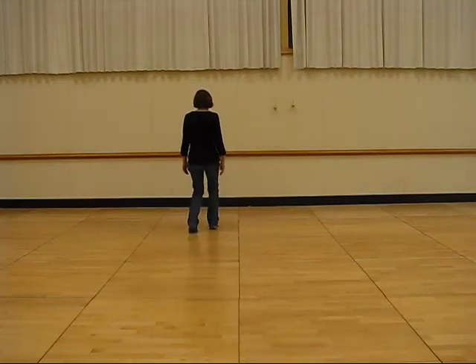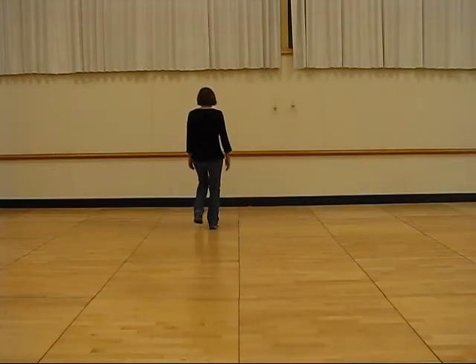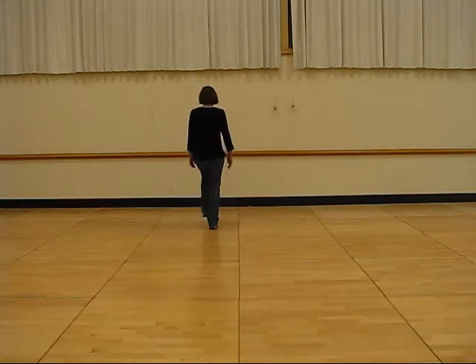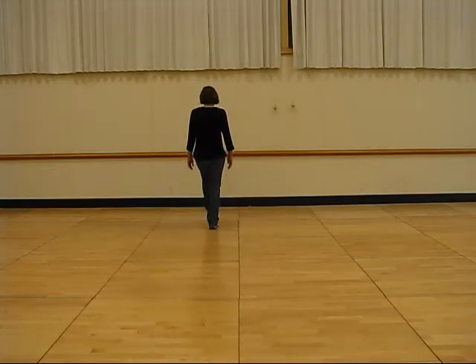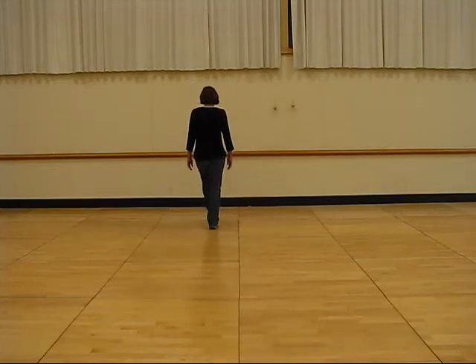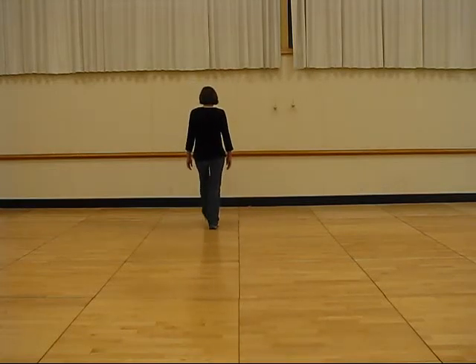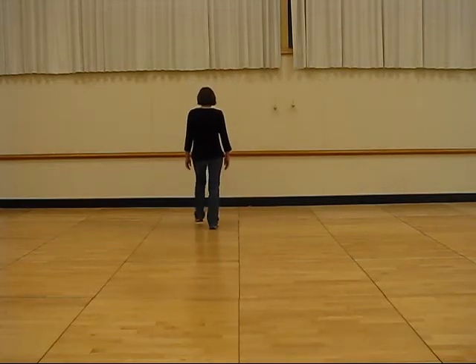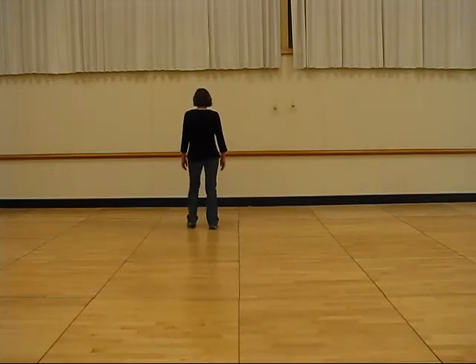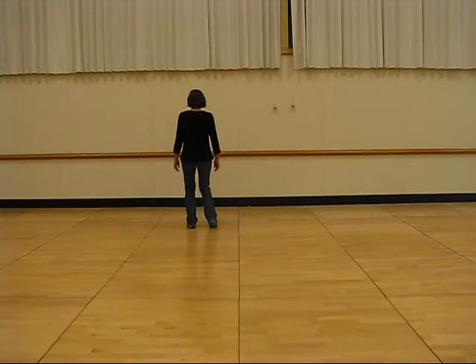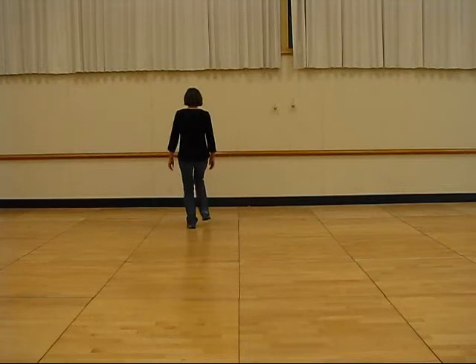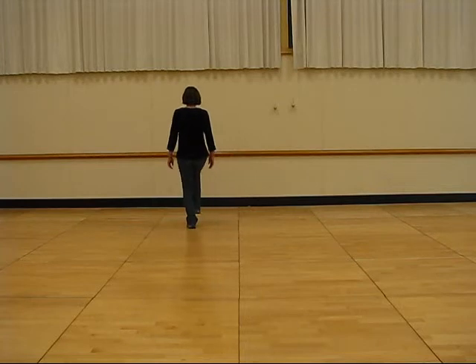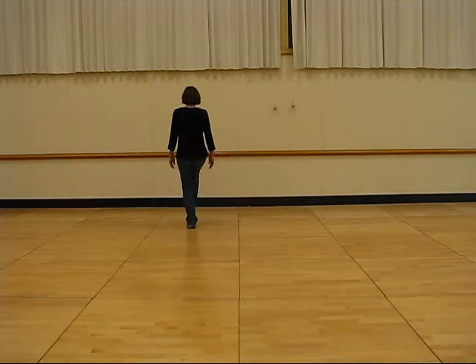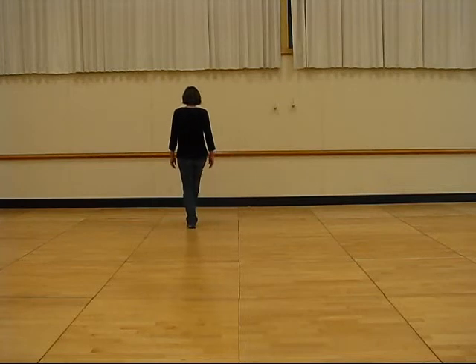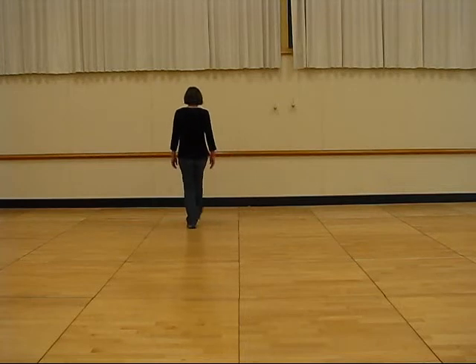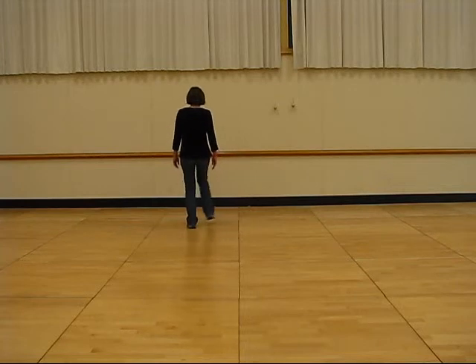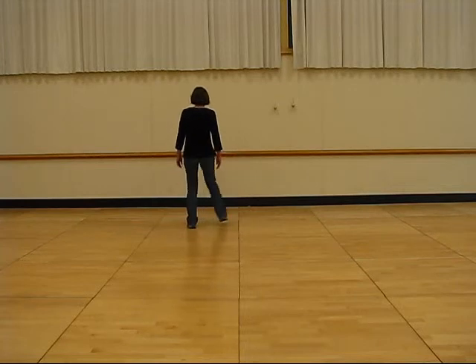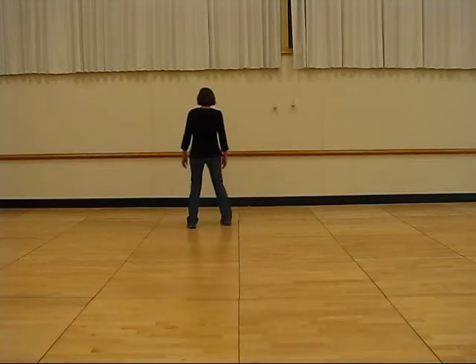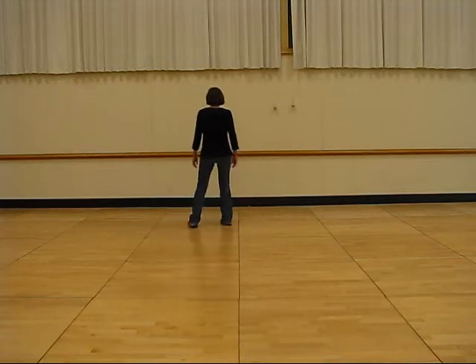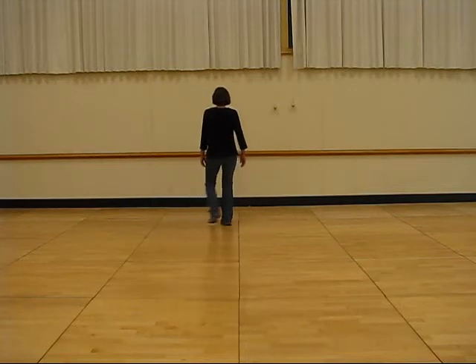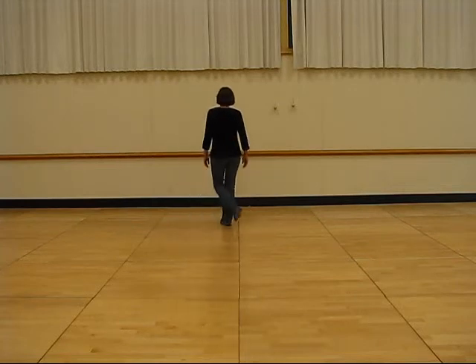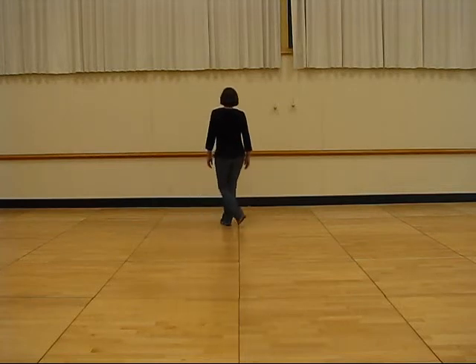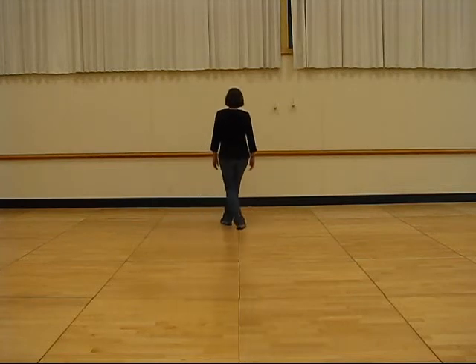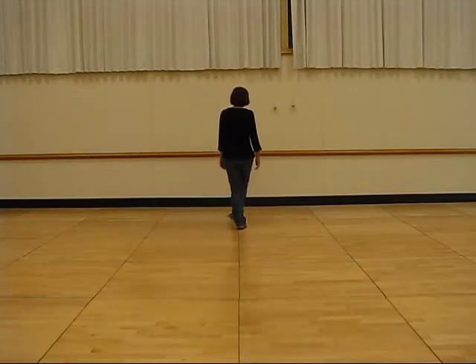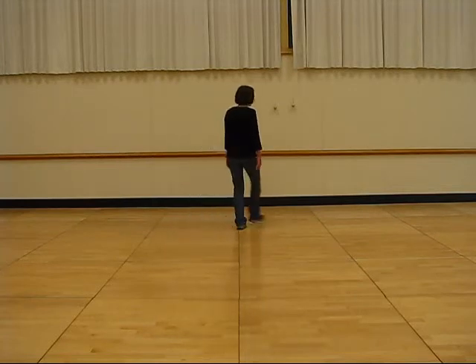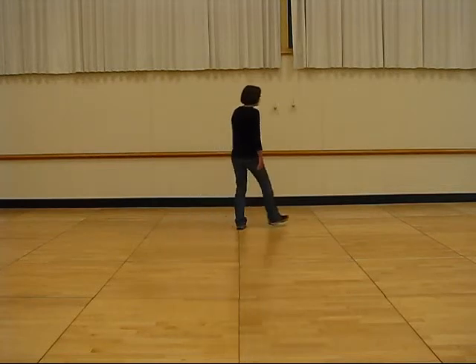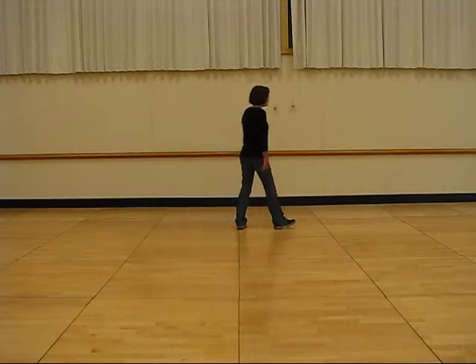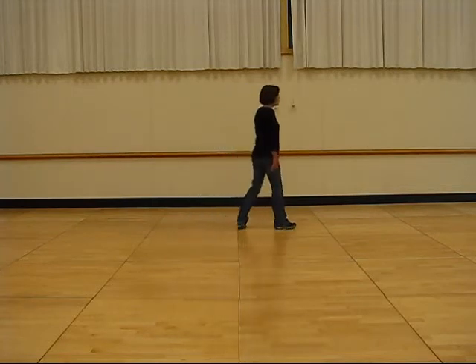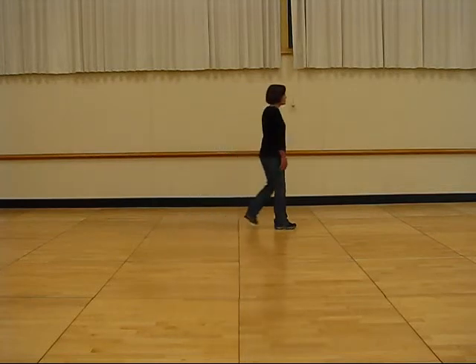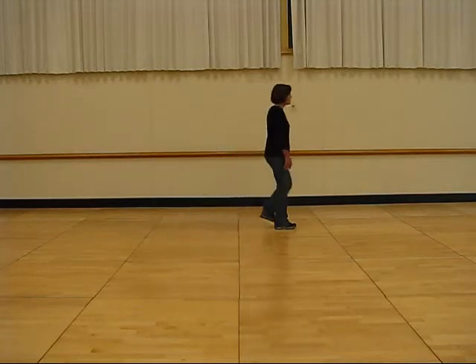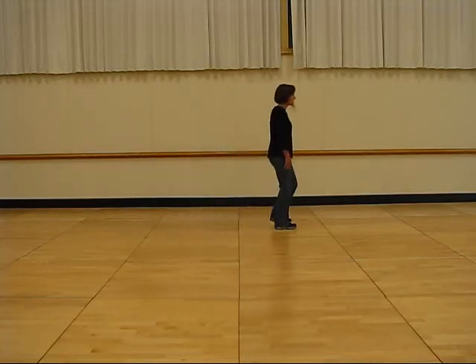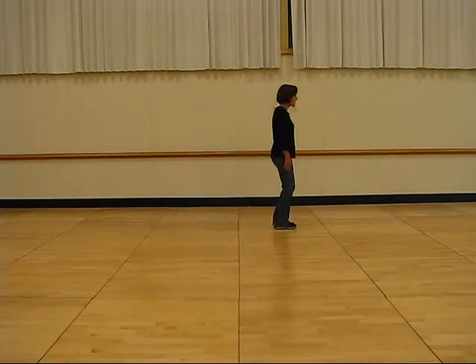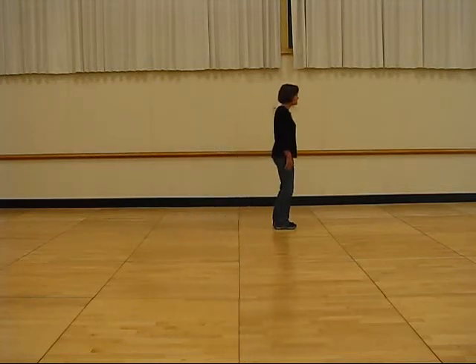Step, kick, step, kick, step, behind, quarter turn, together.